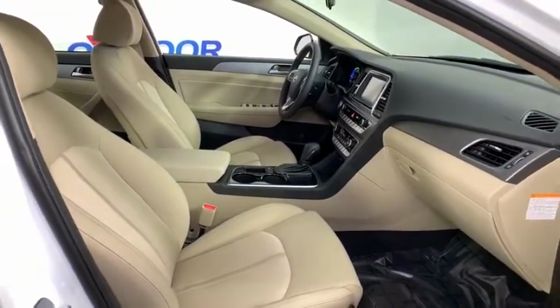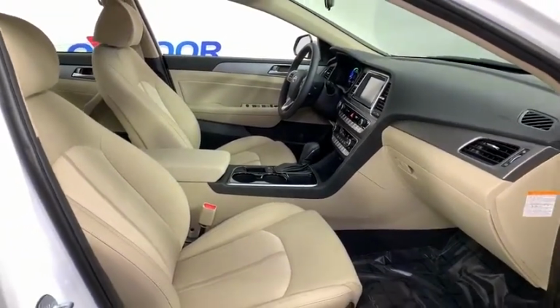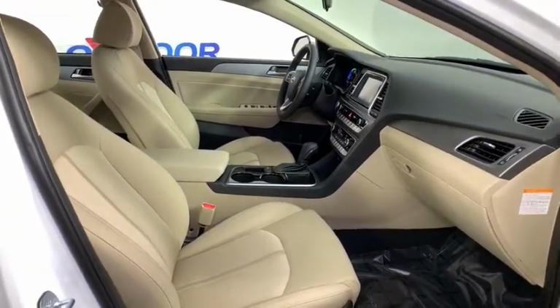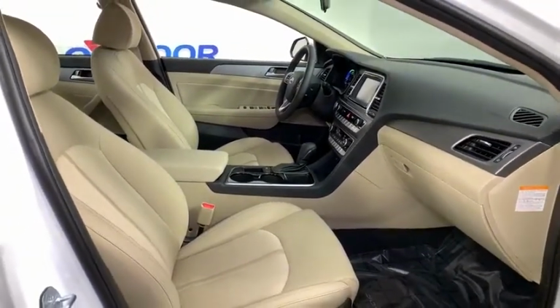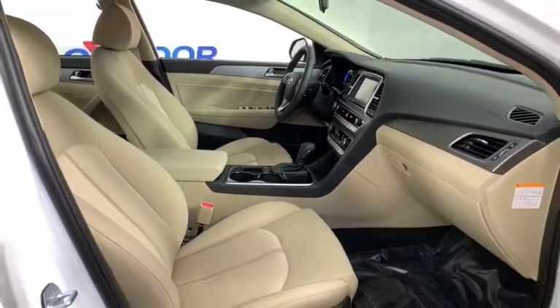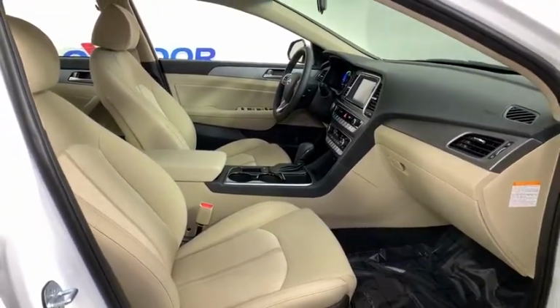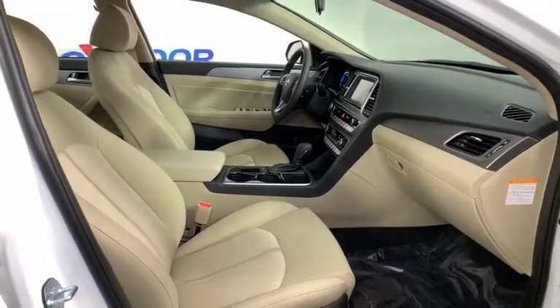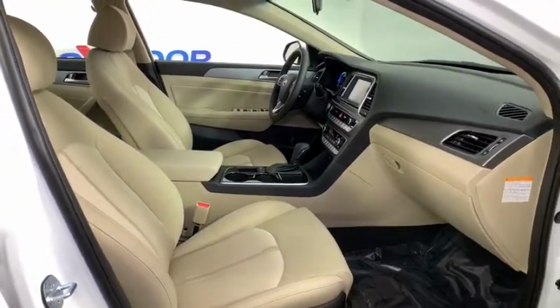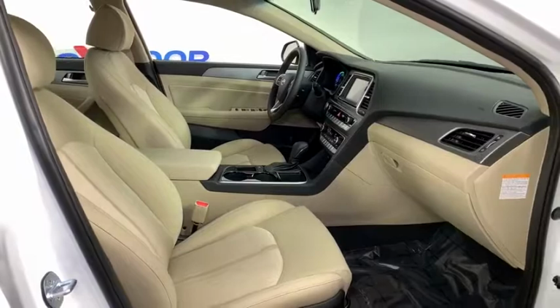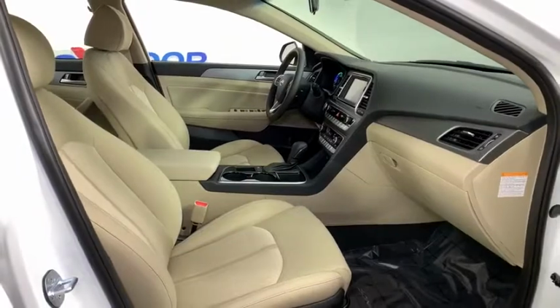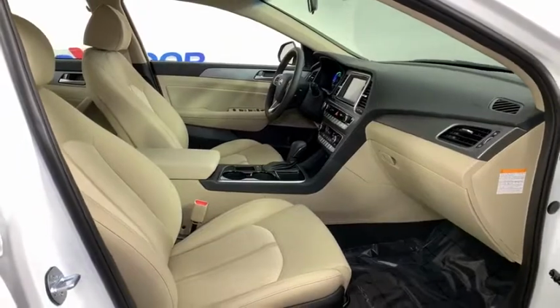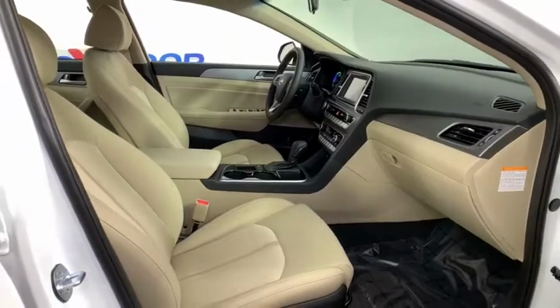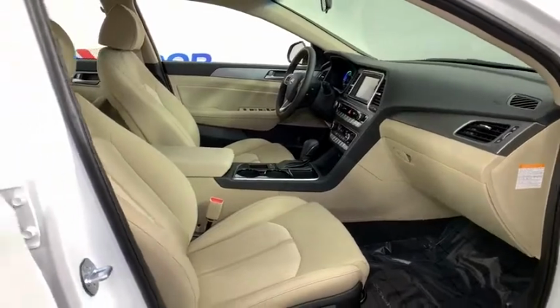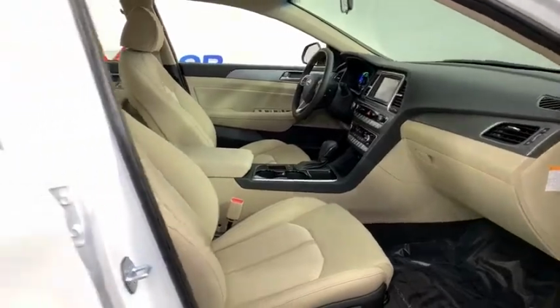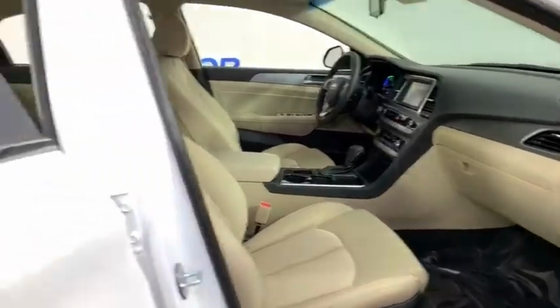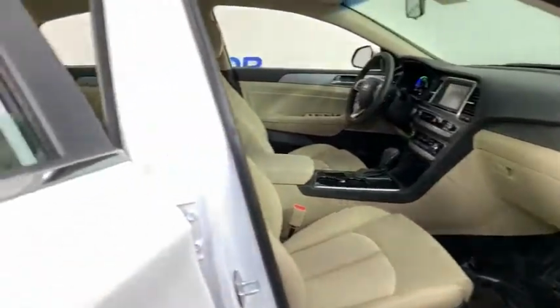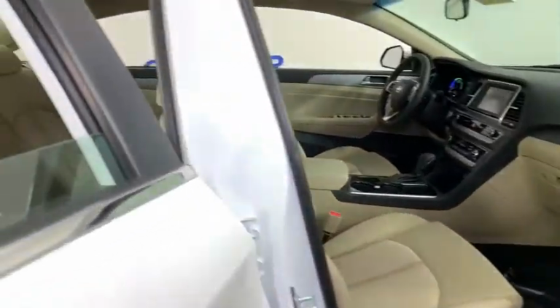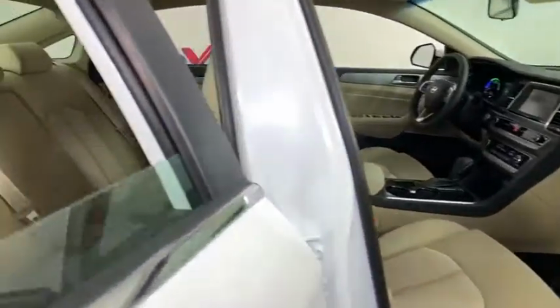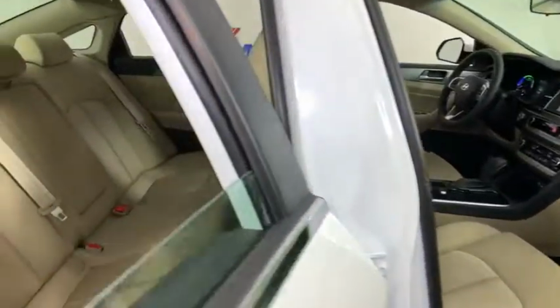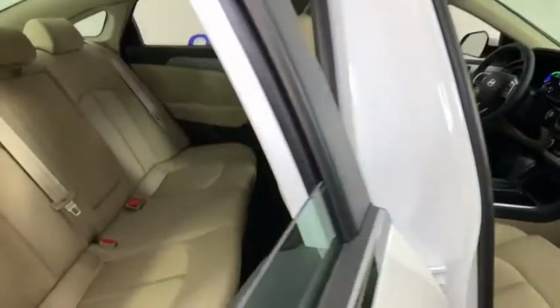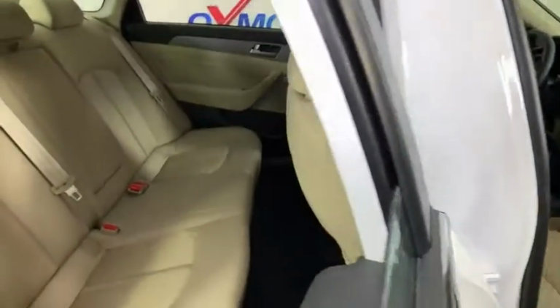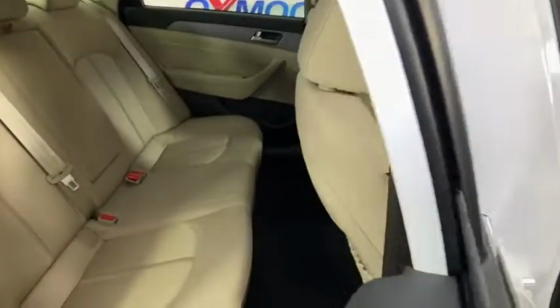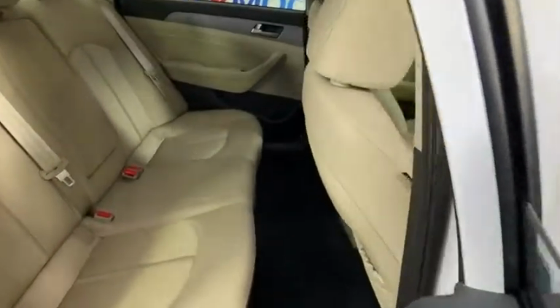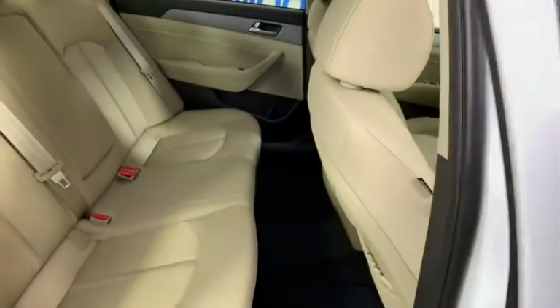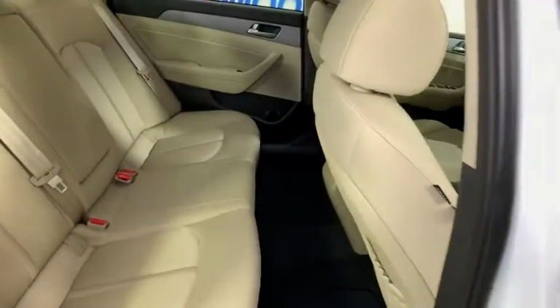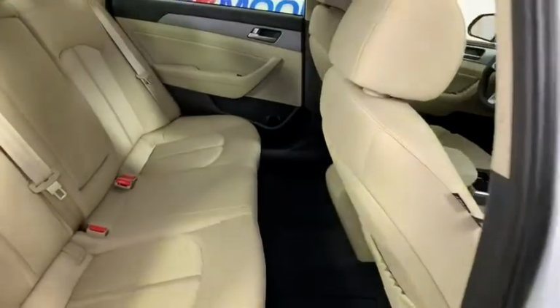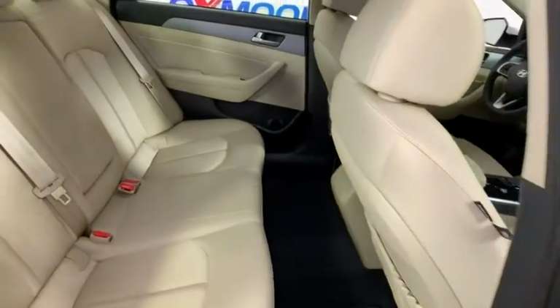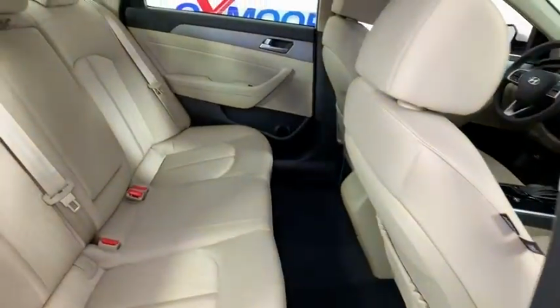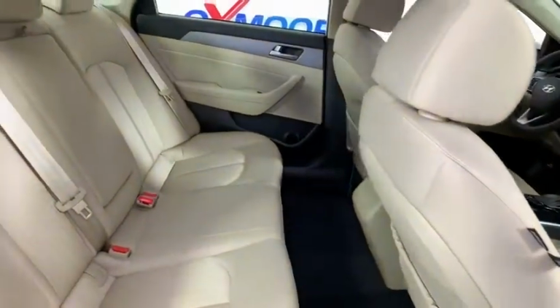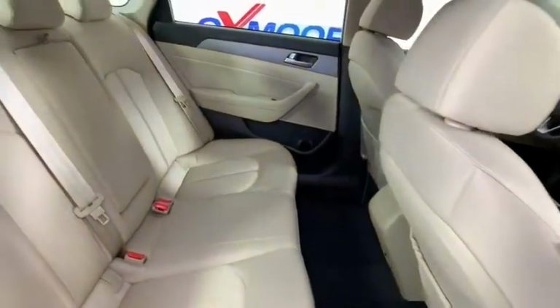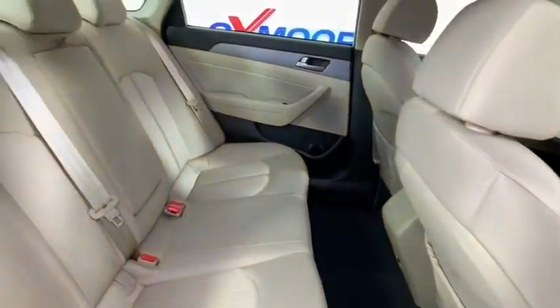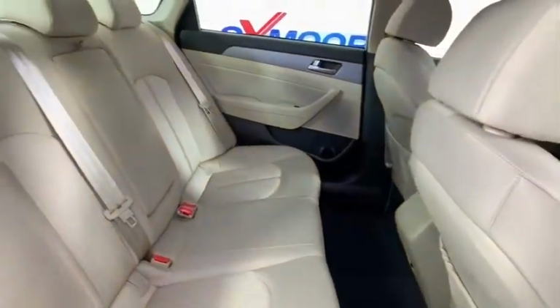it's an experience. So stop in for a test drive today.